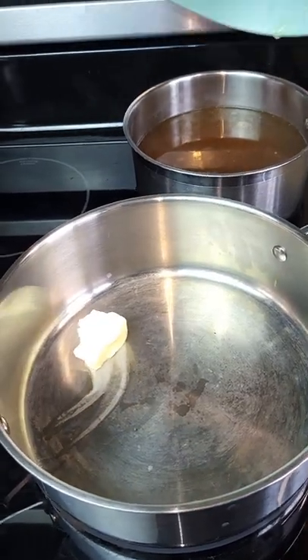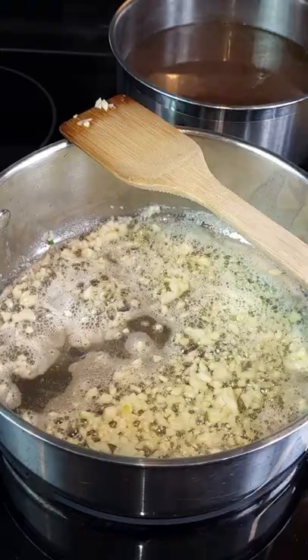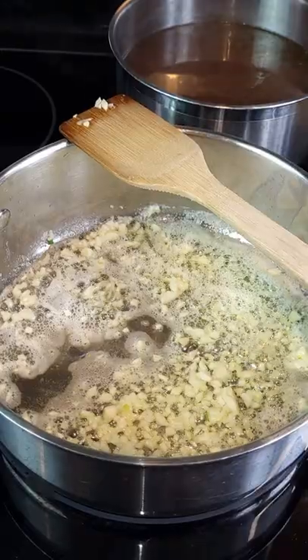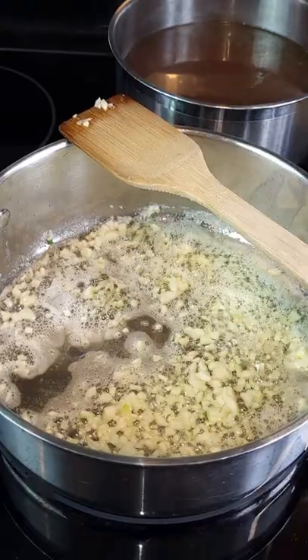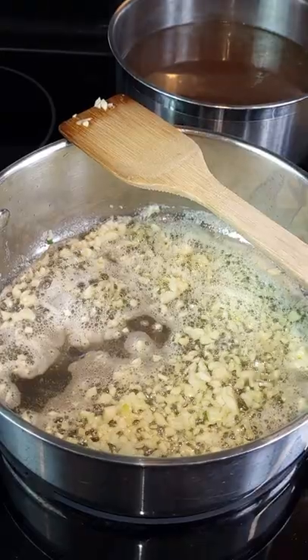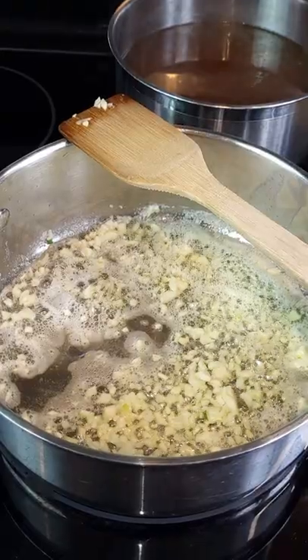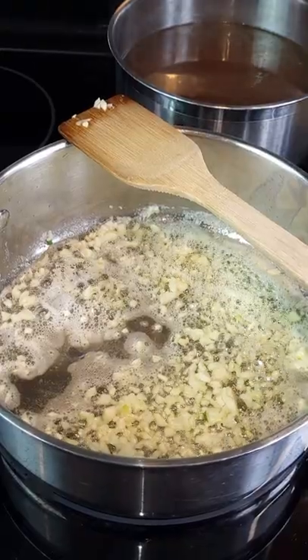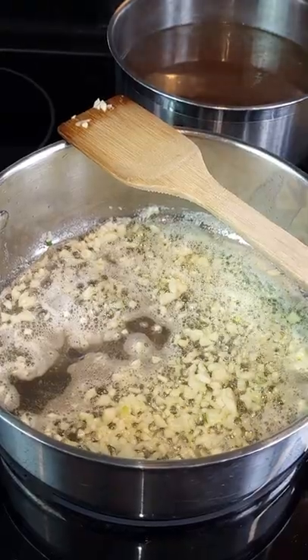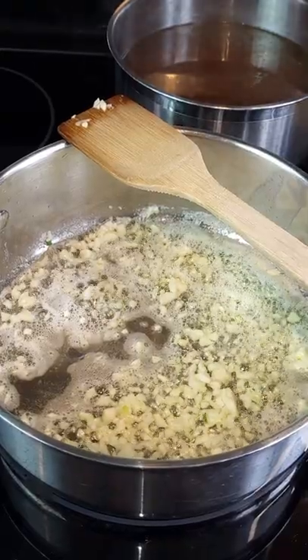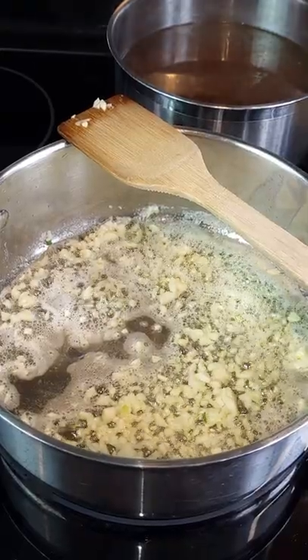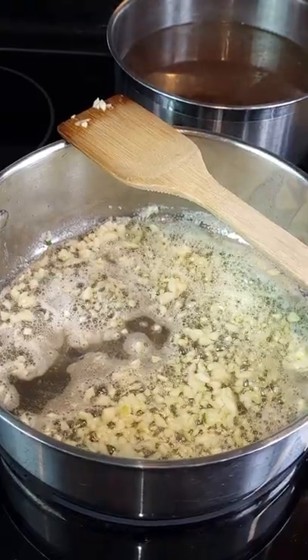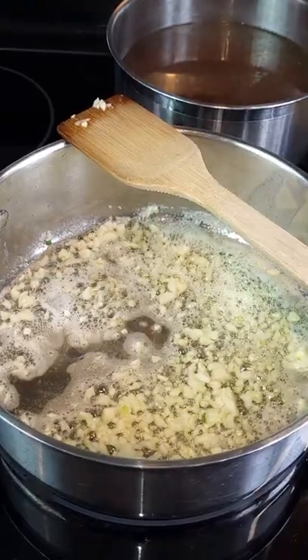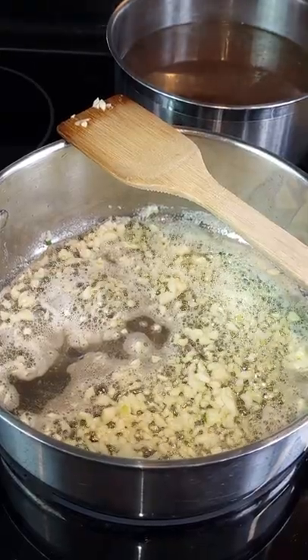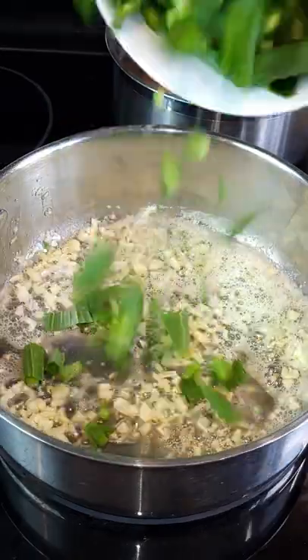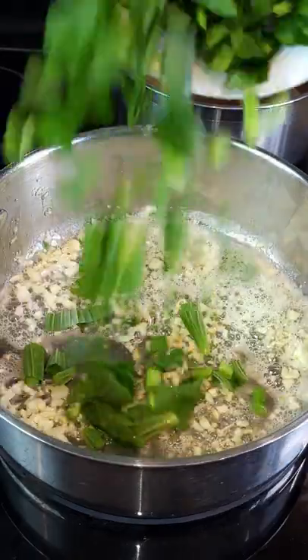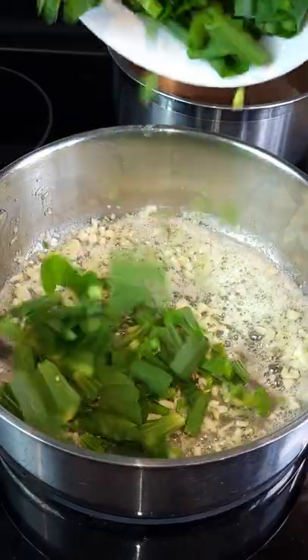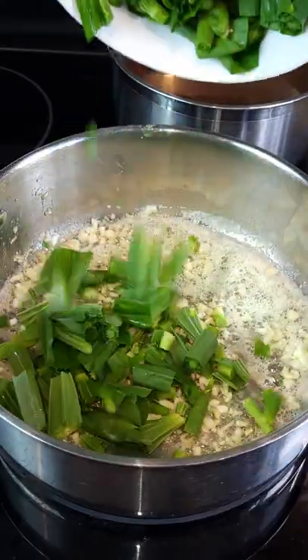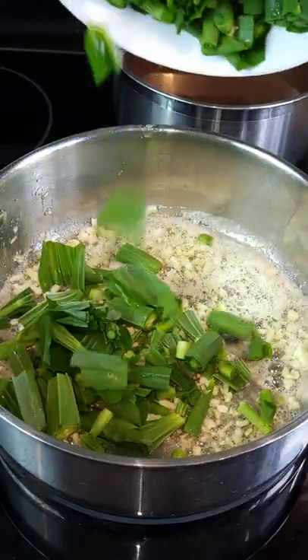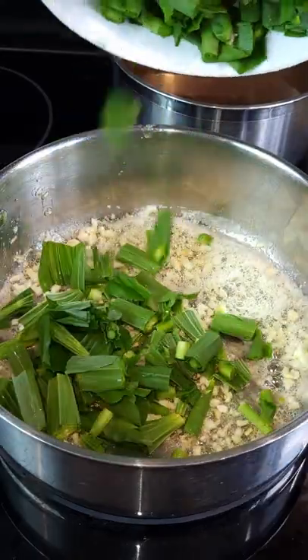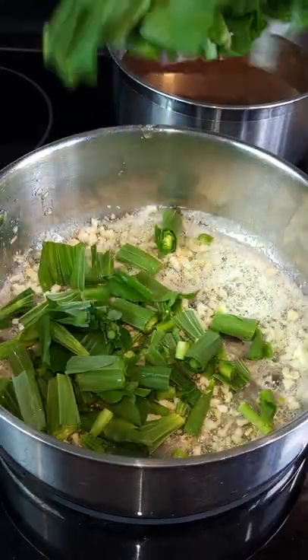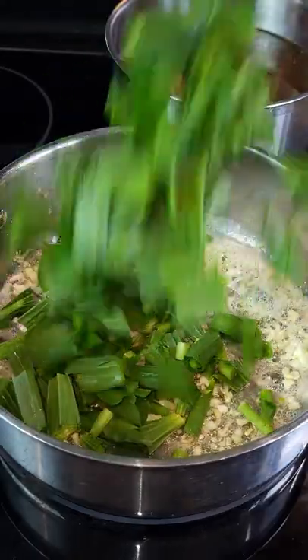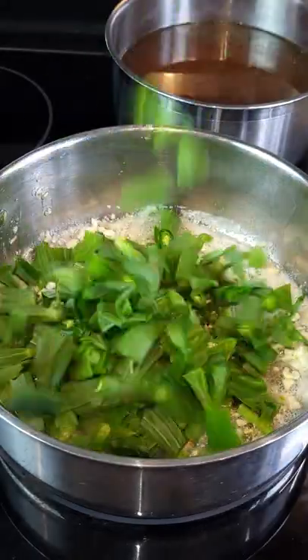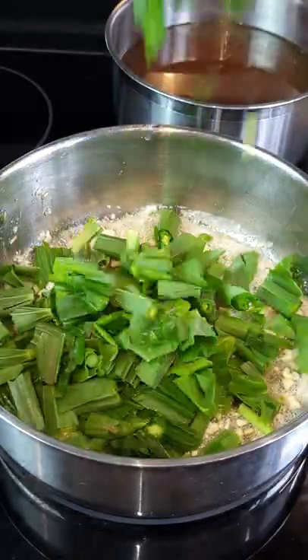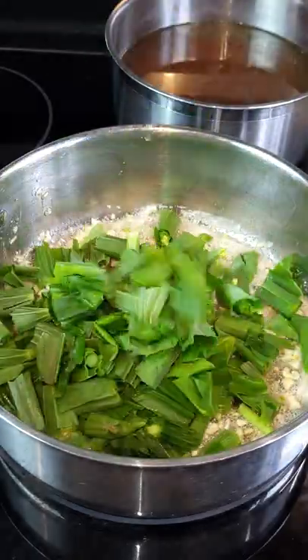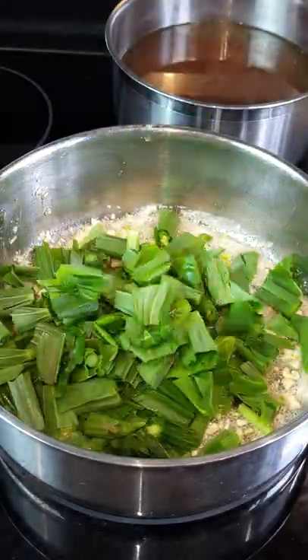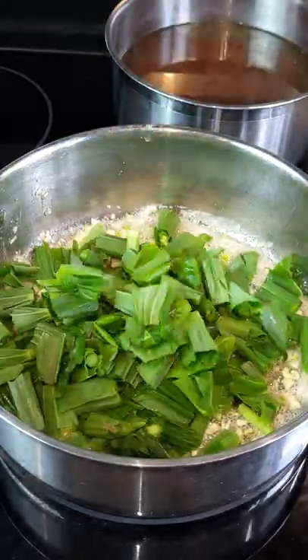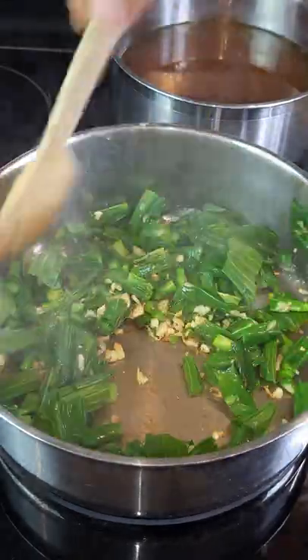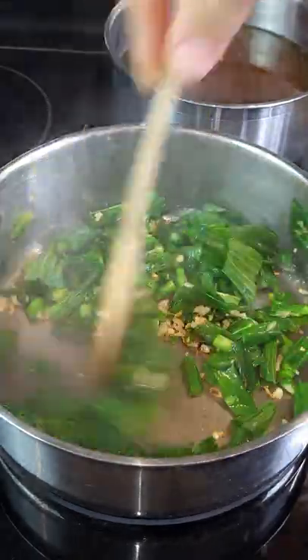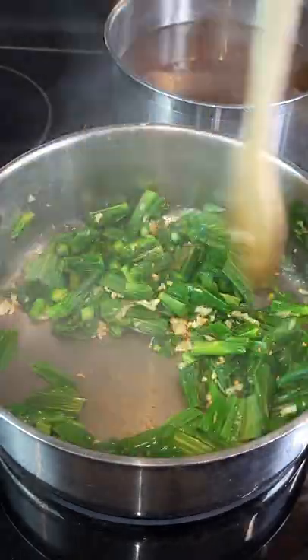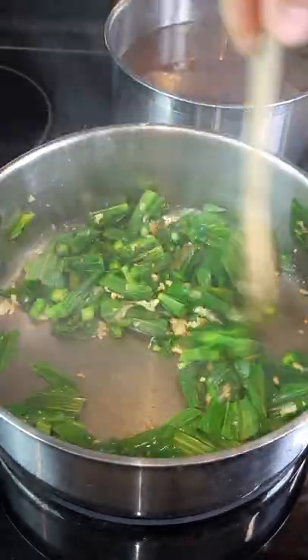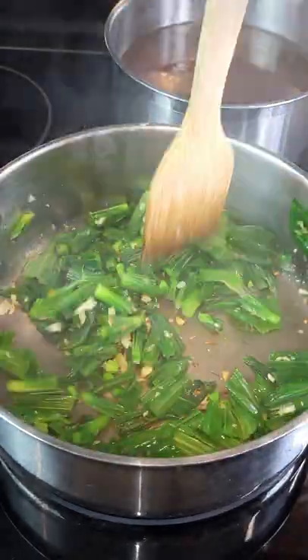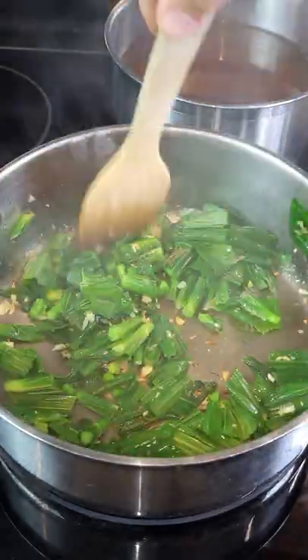Fry some garlic, then add those leafy greens and sauté them until they're a nice dark green colour.